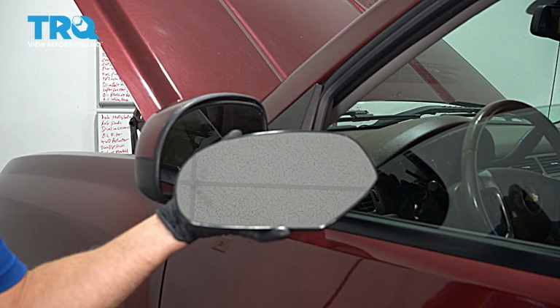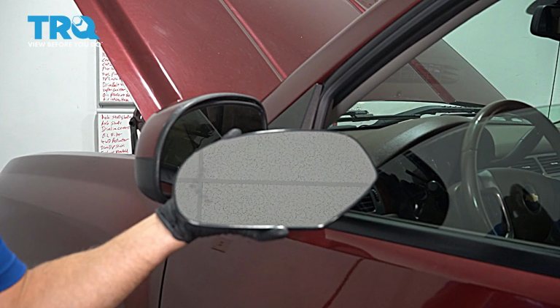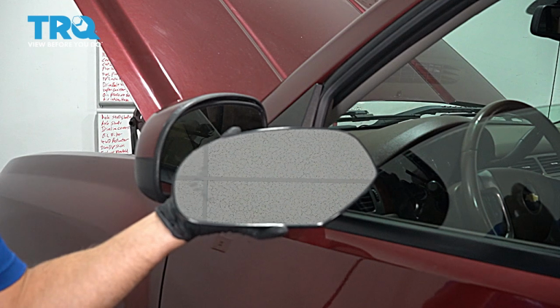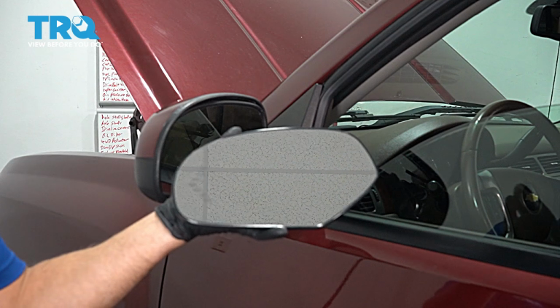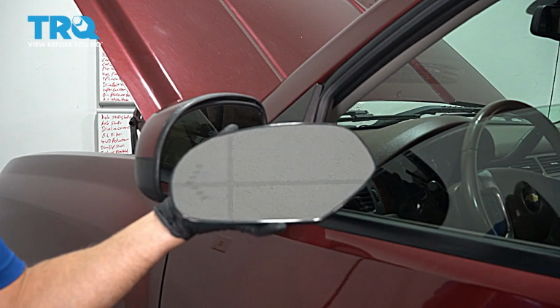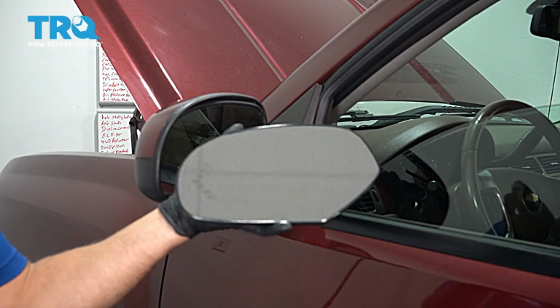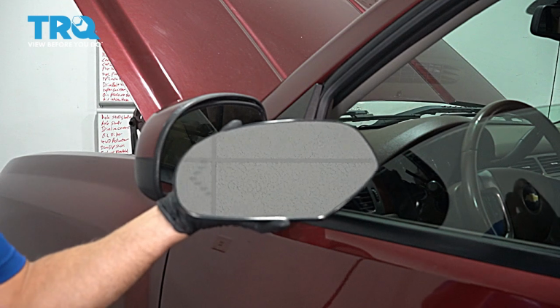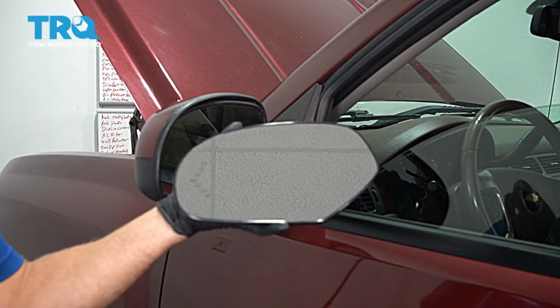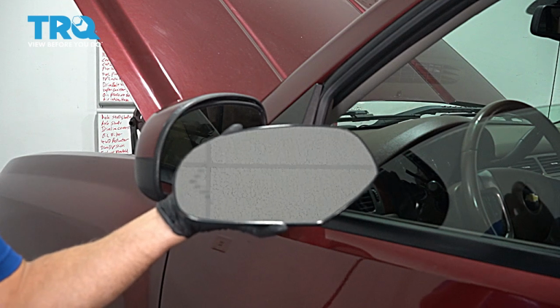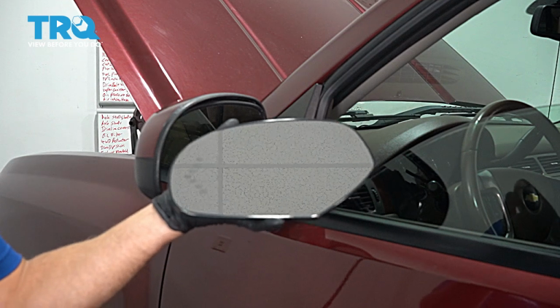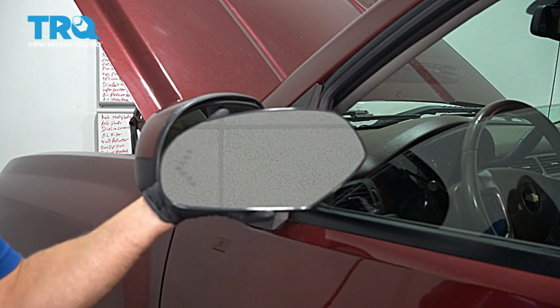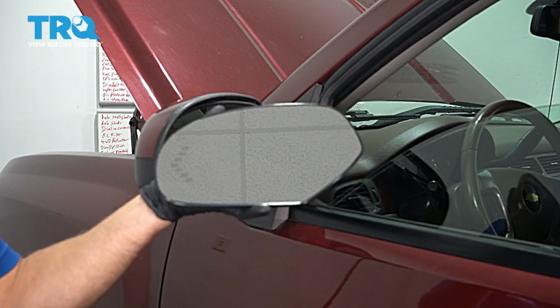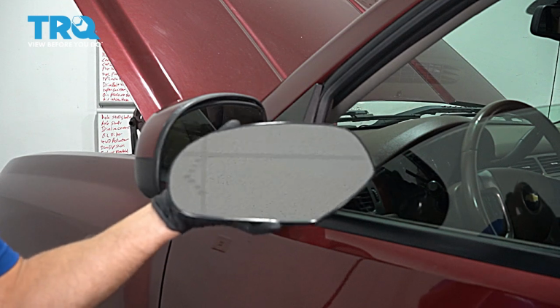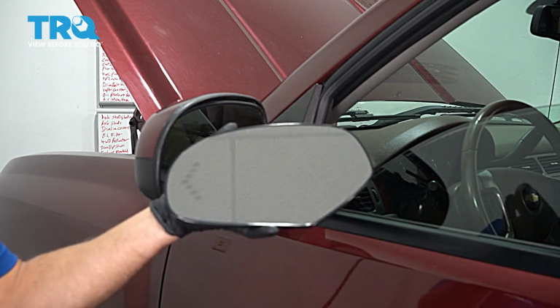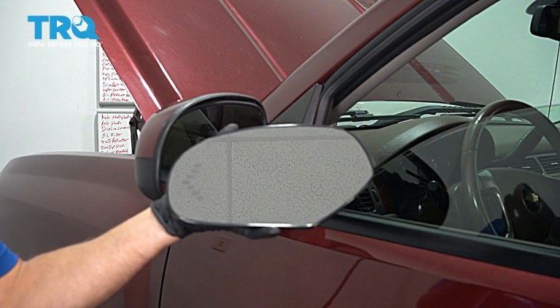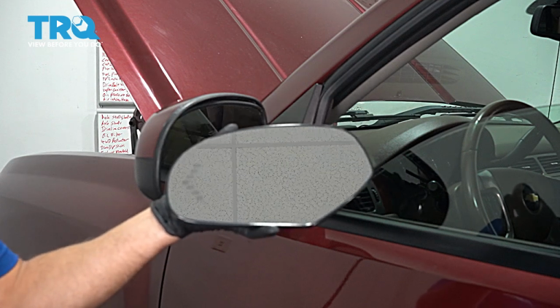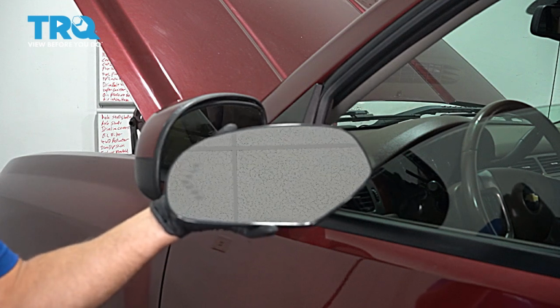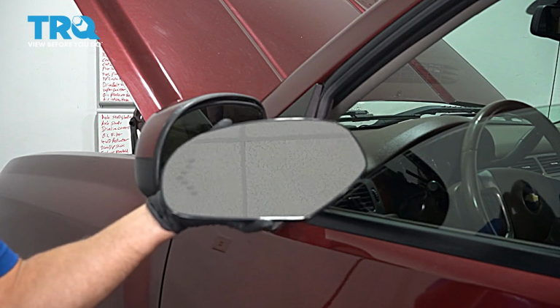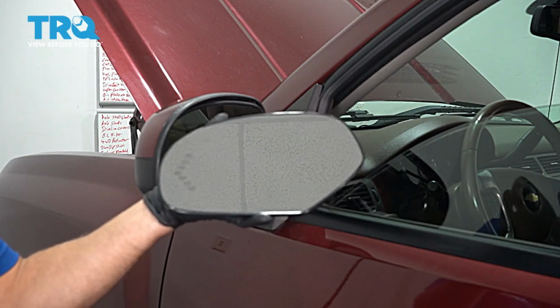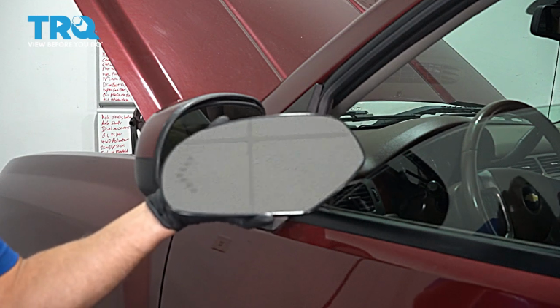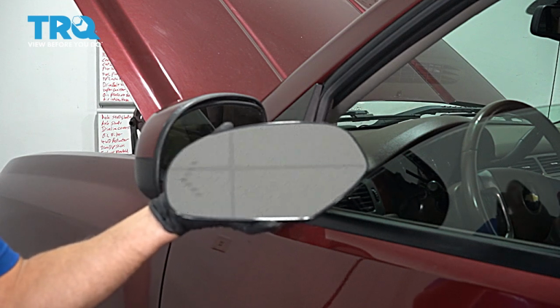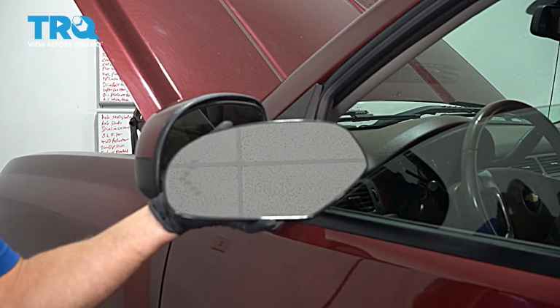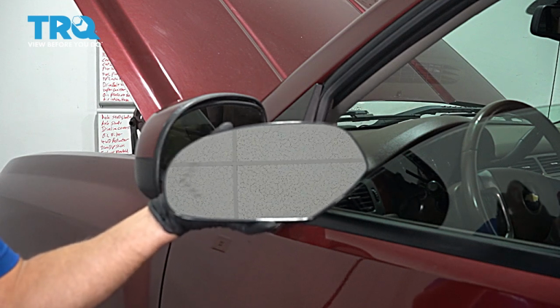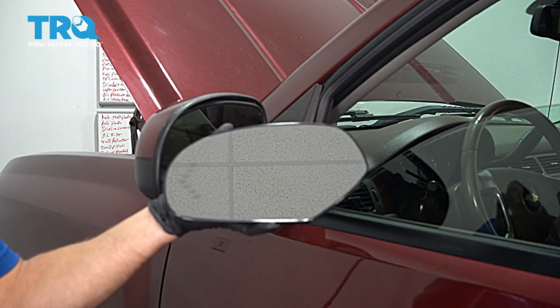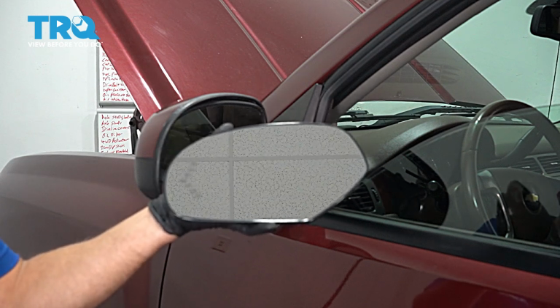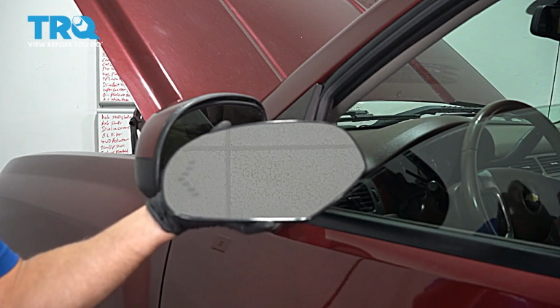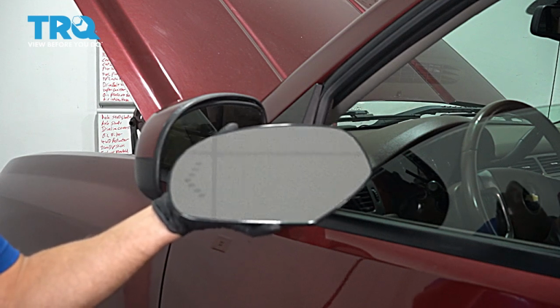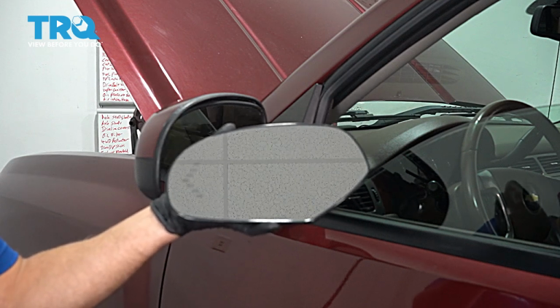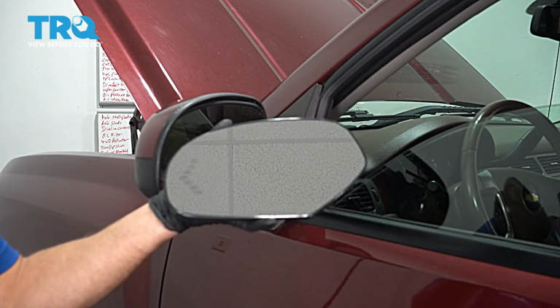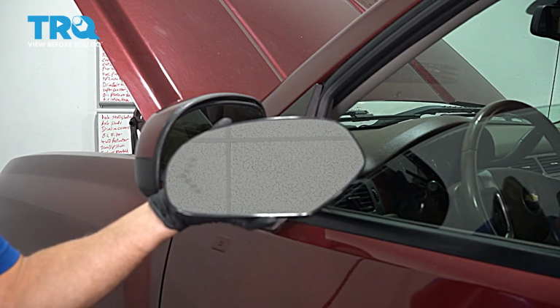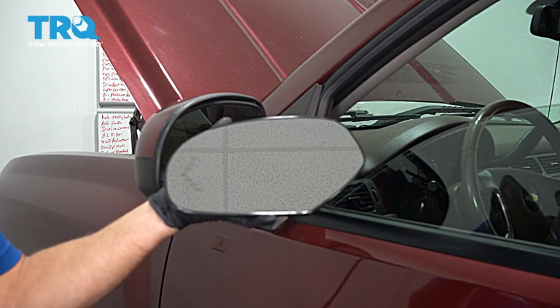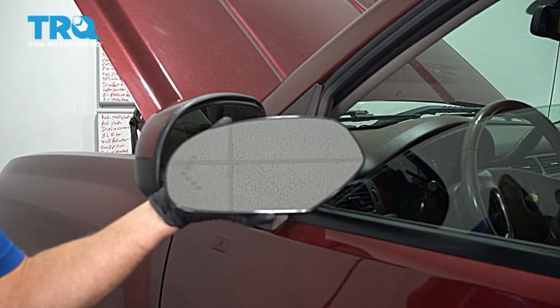In this video, we're going to be replacing the mirror glass on this Chevy Silverado. Let's get into it.